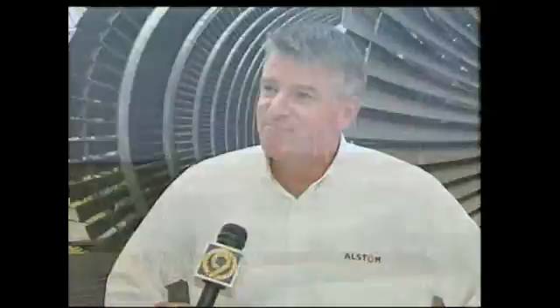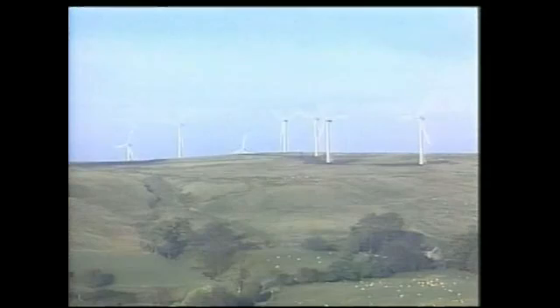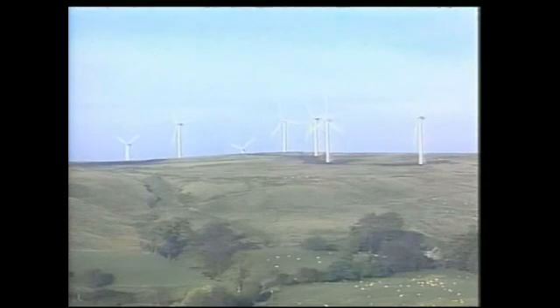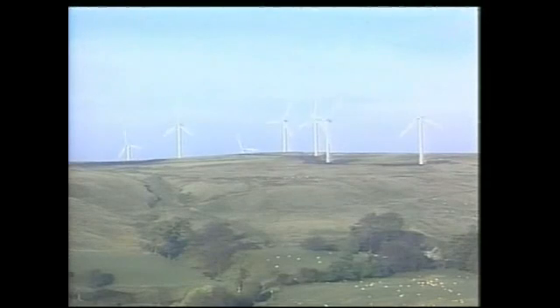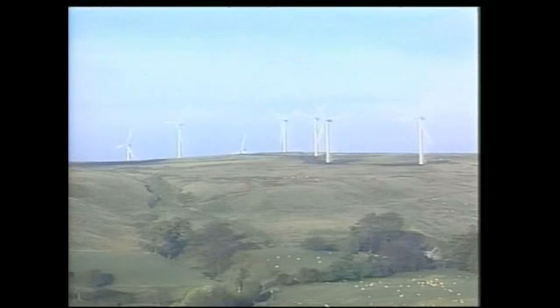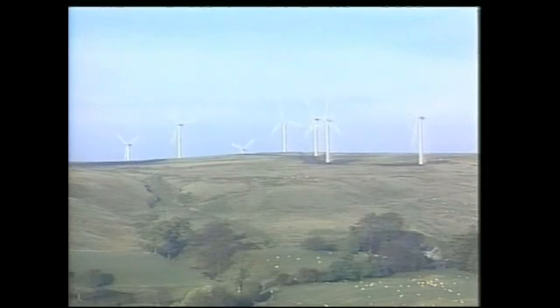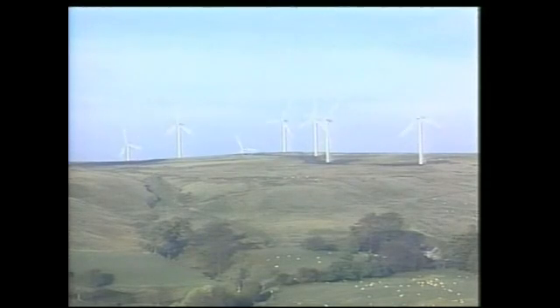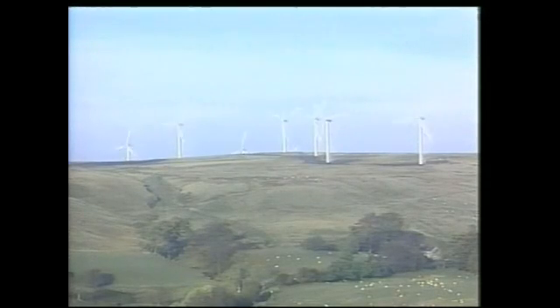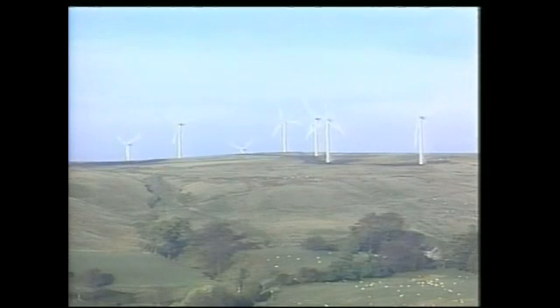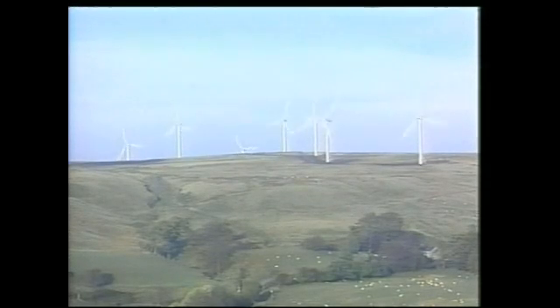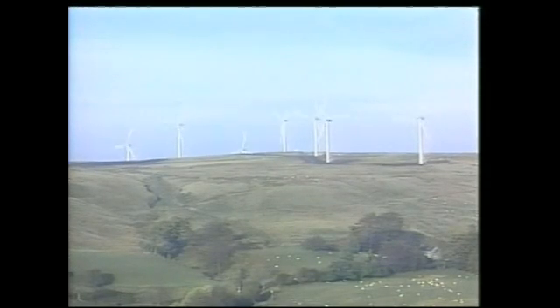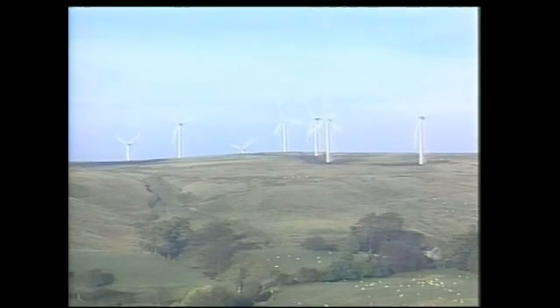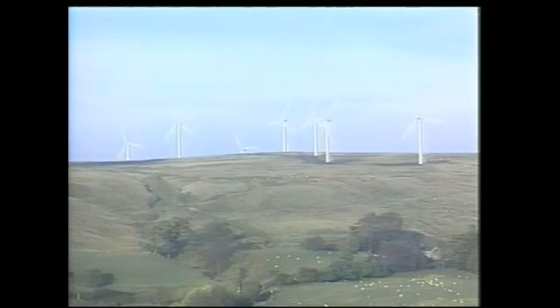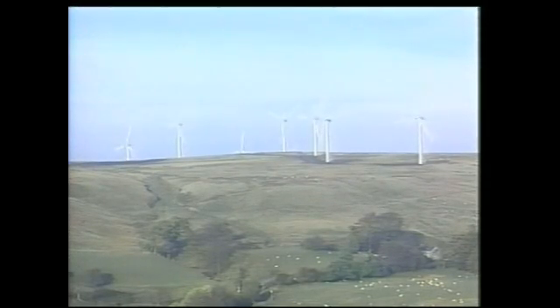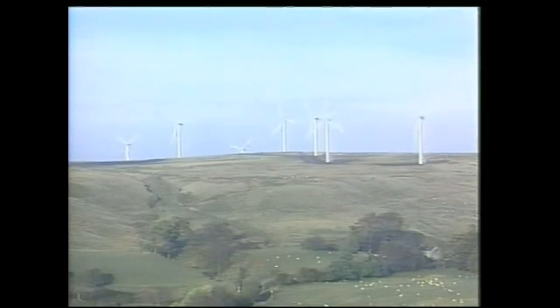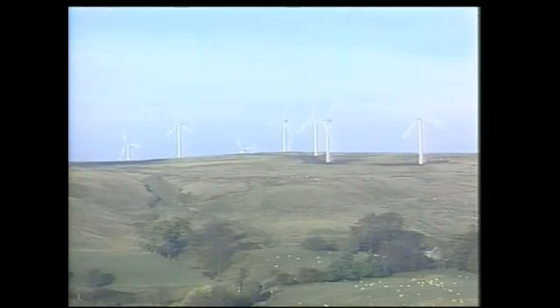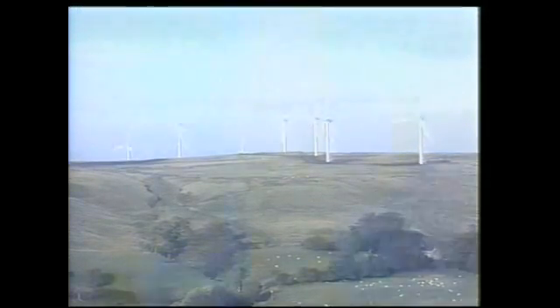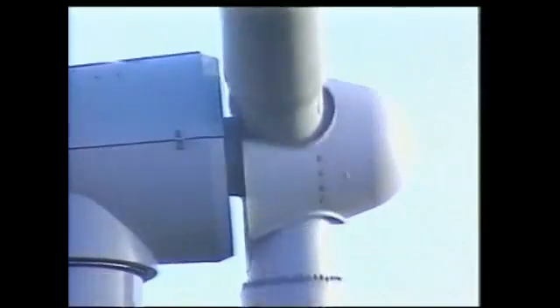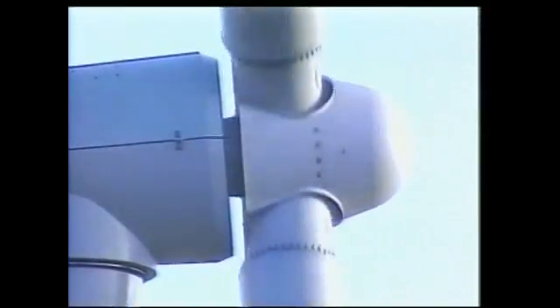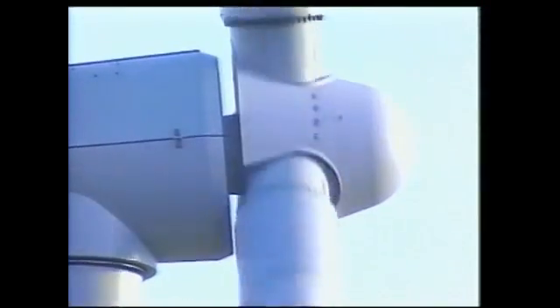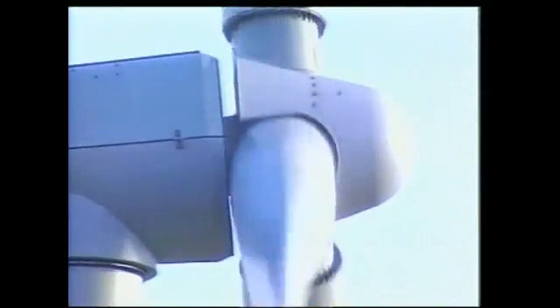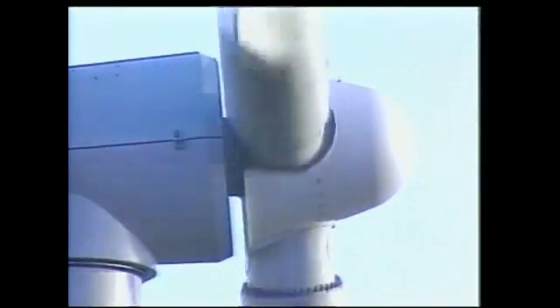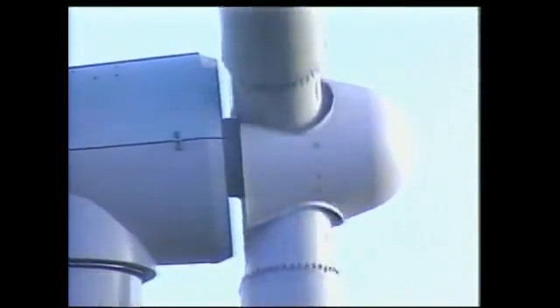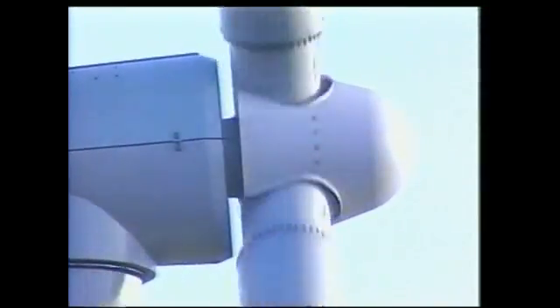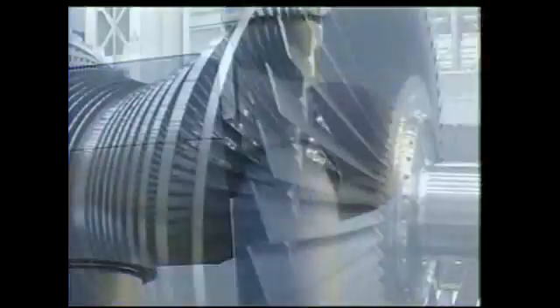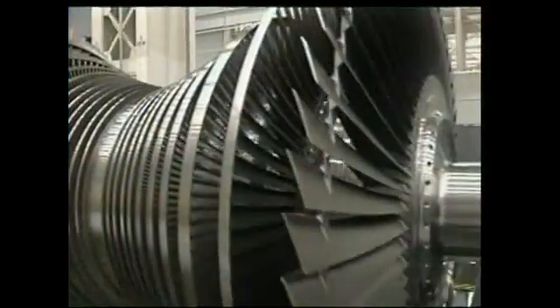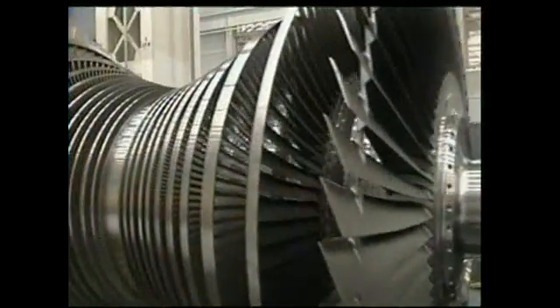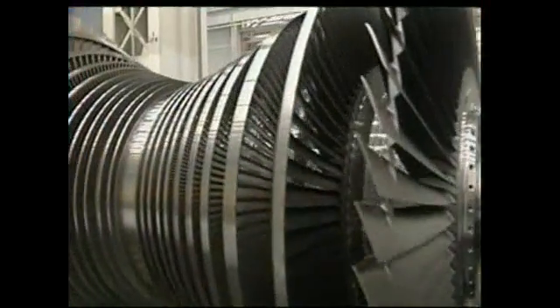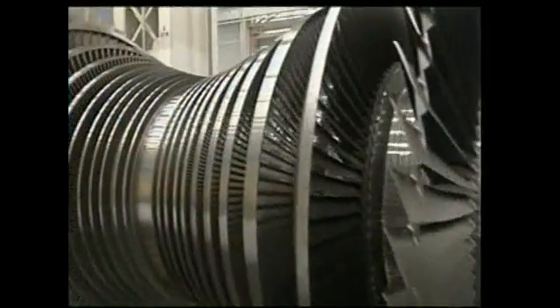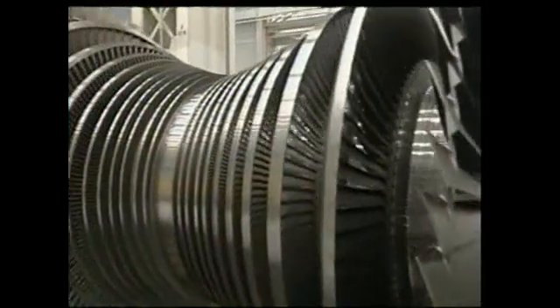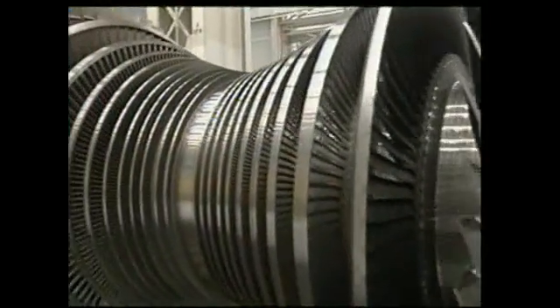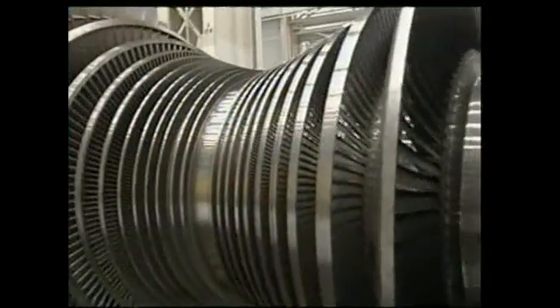Just like the wind drives these windmills to generate power, water, steam, gas, or atoms turn these turbines to make electricity.